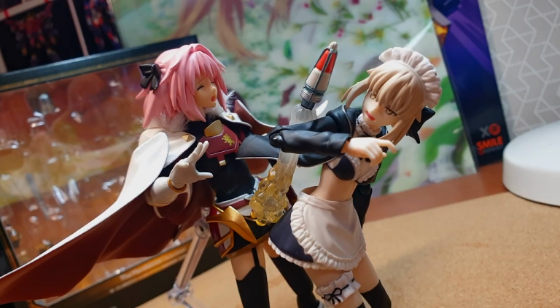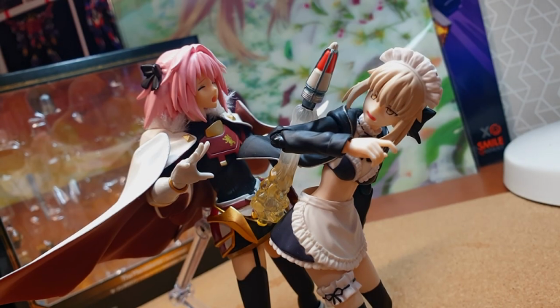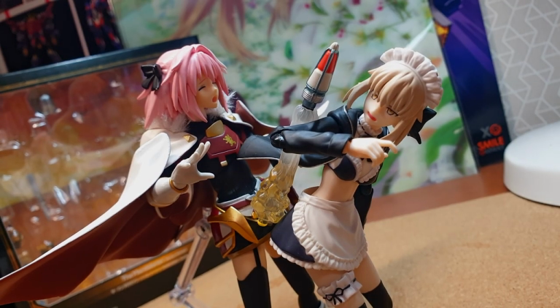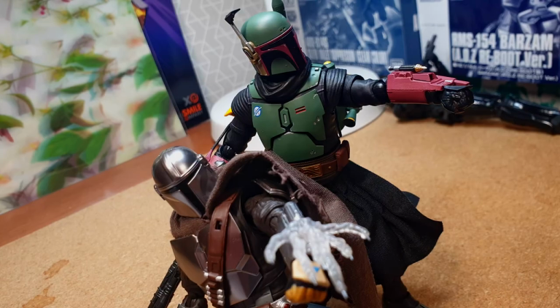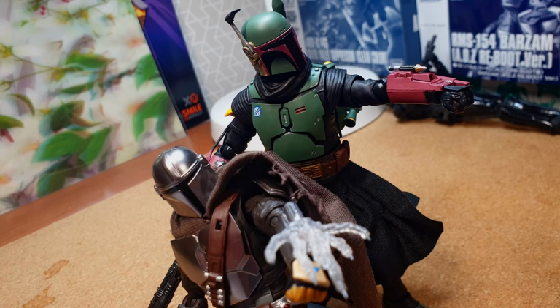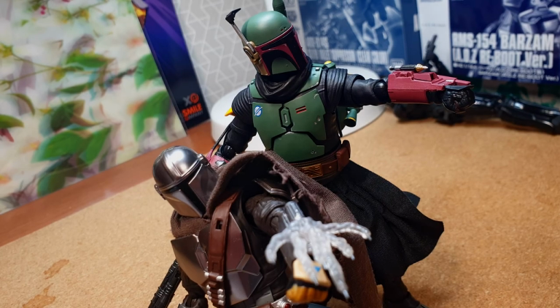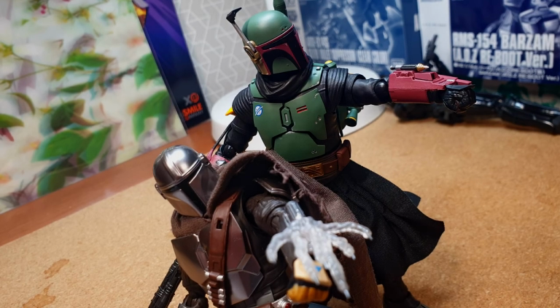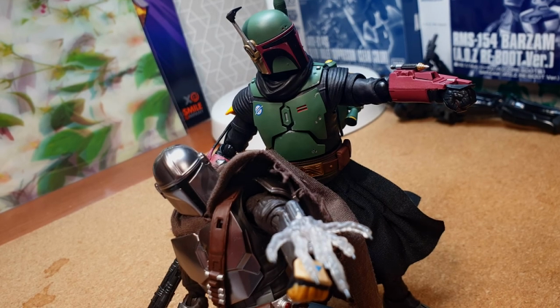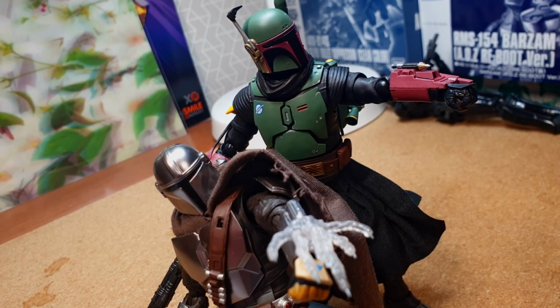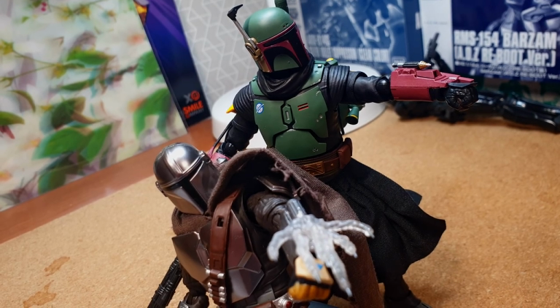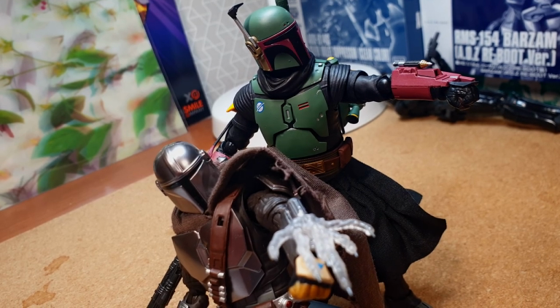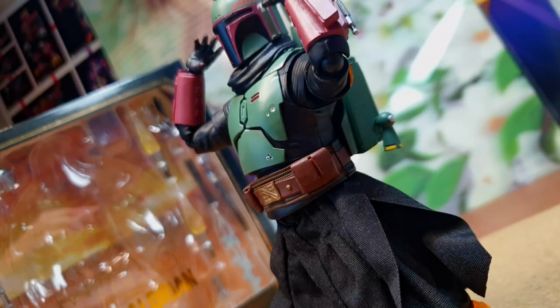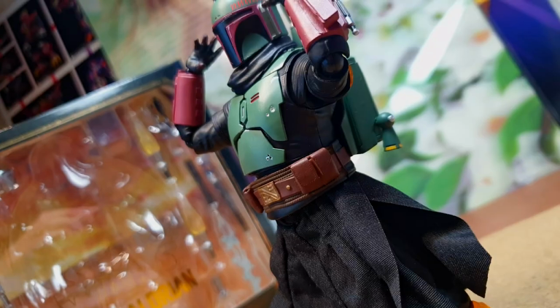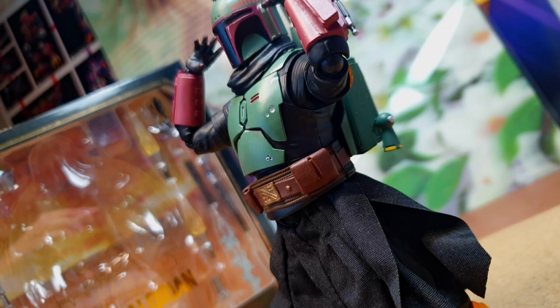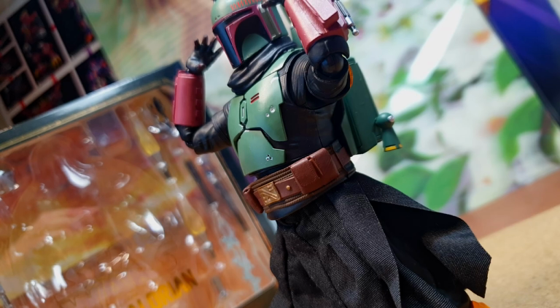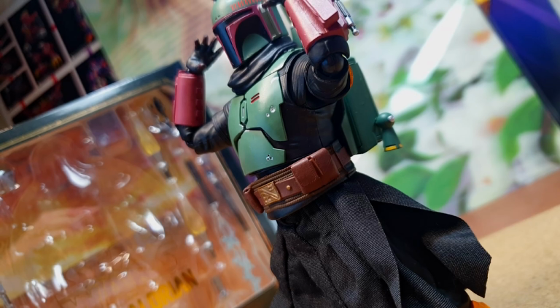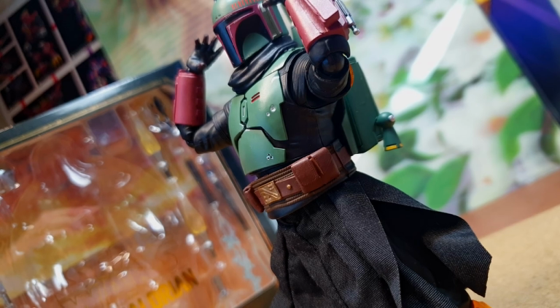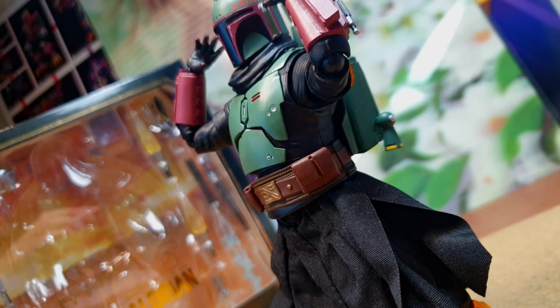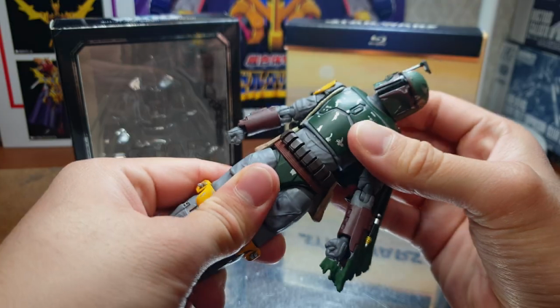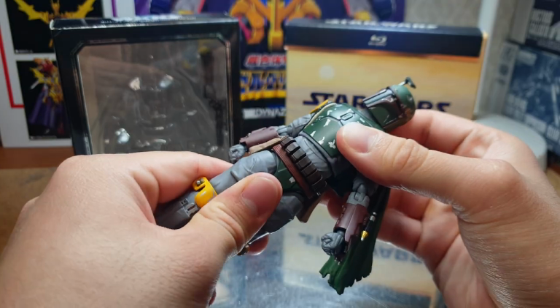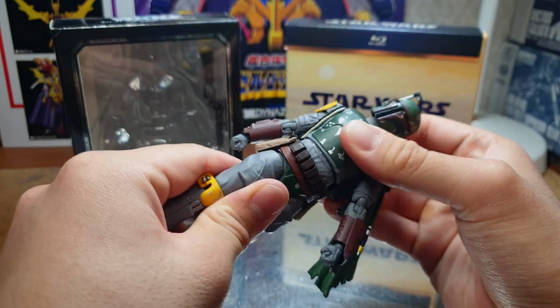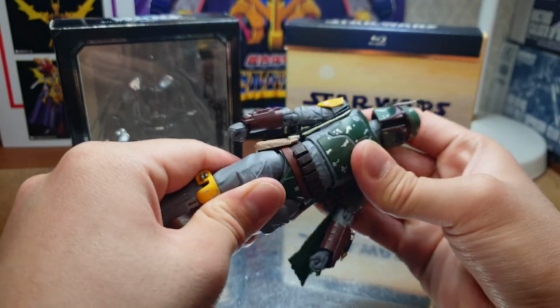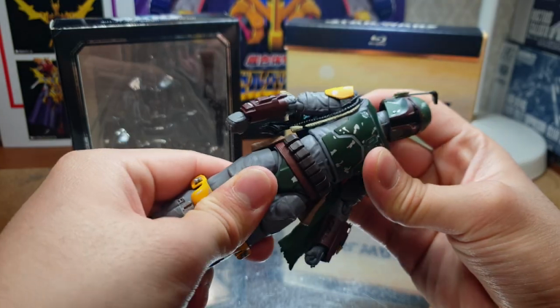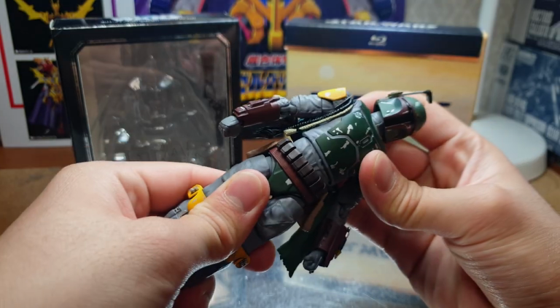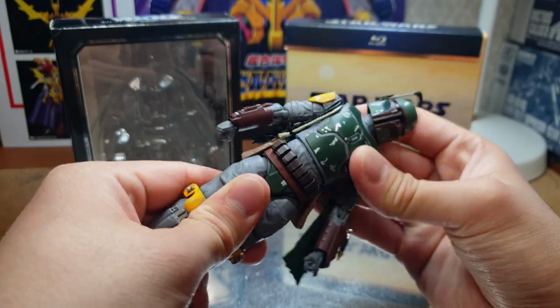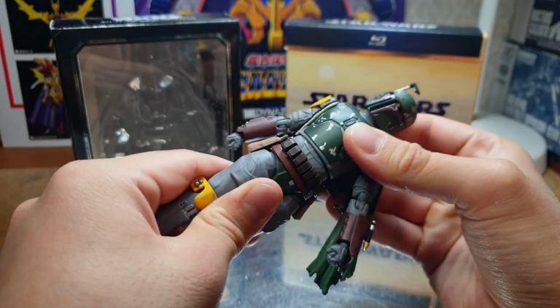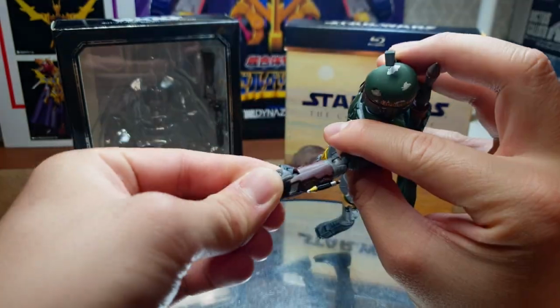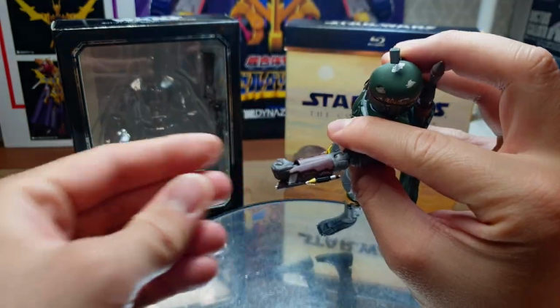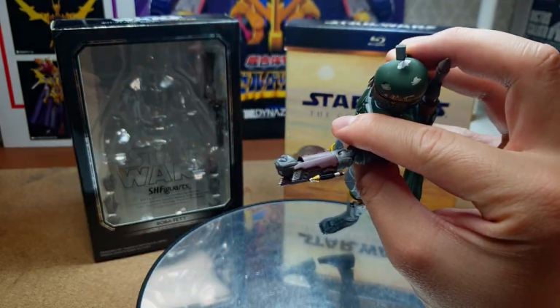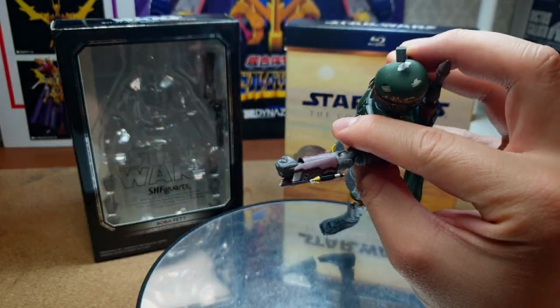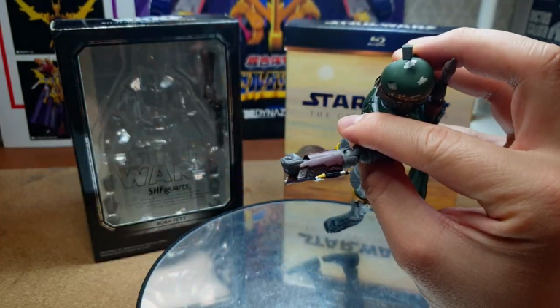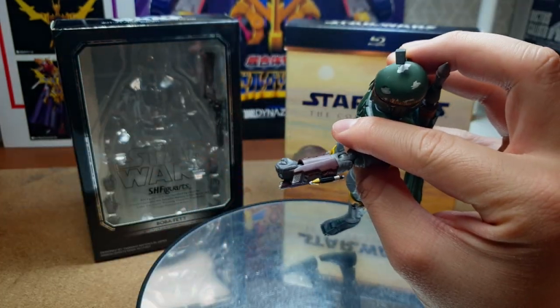When it comes to articulation, it's for the most part identical to the previous iteration of Boba Fett.